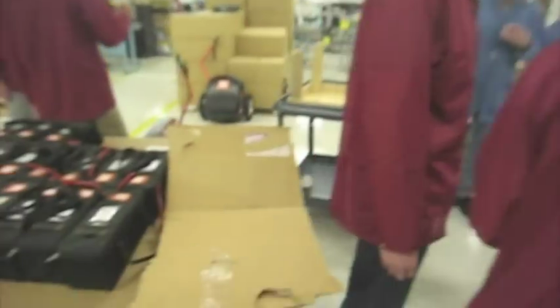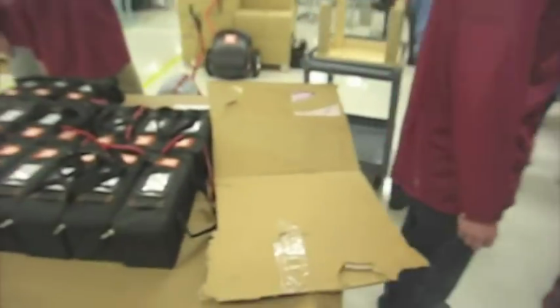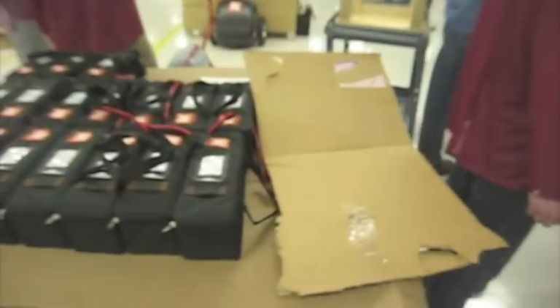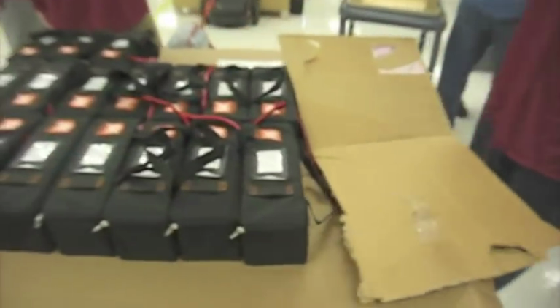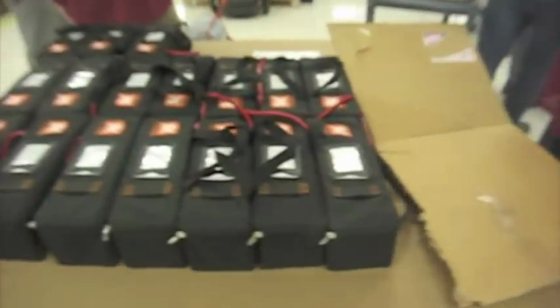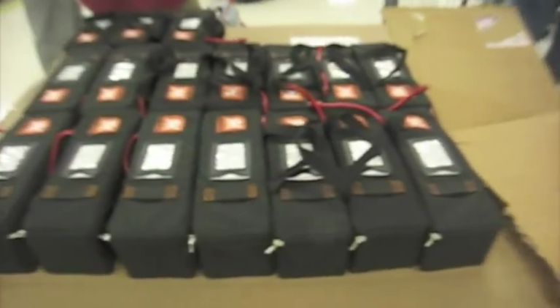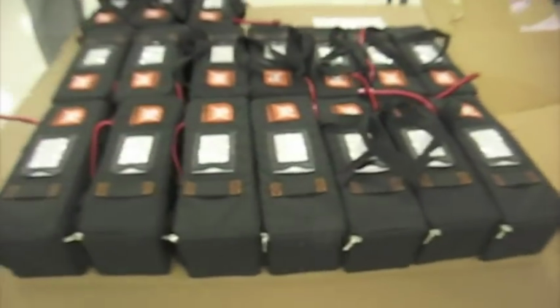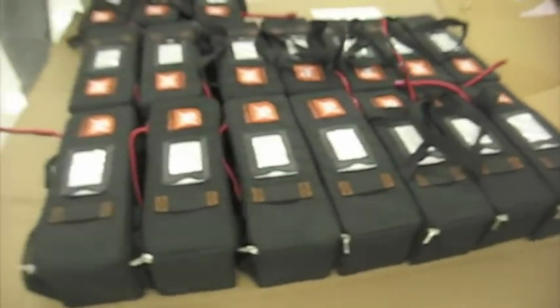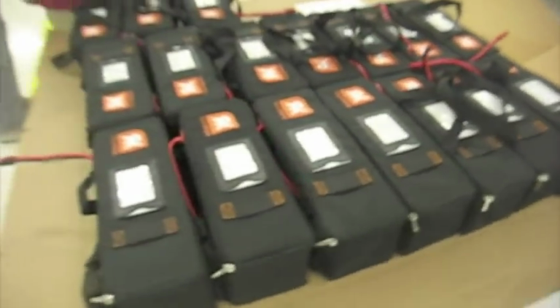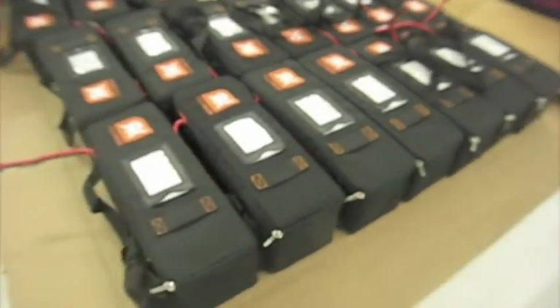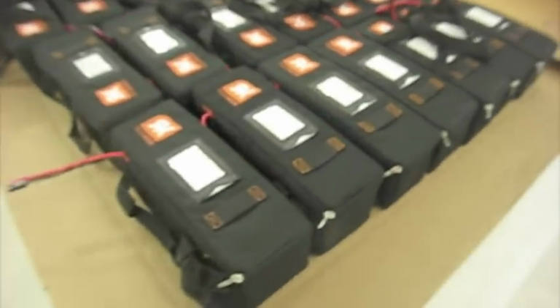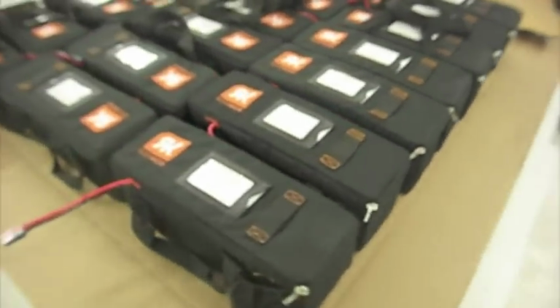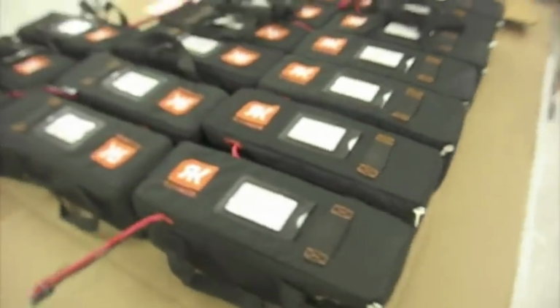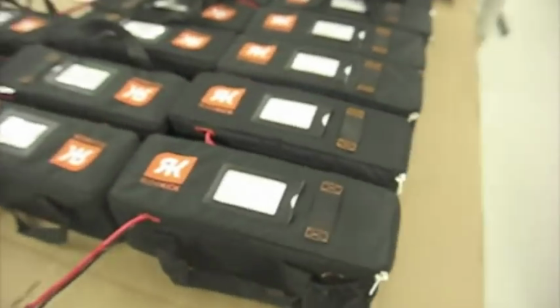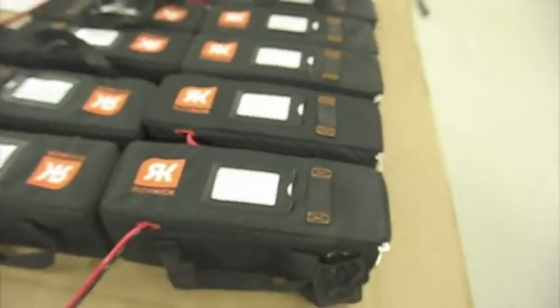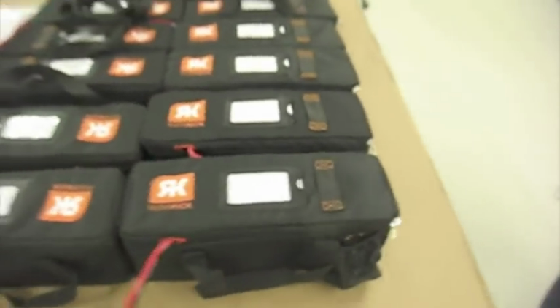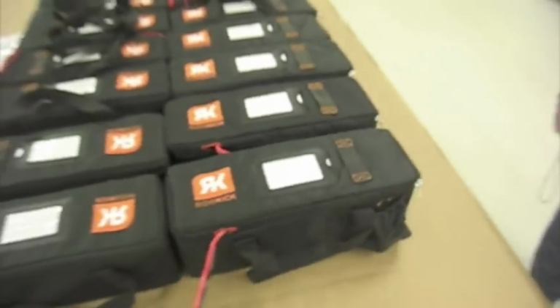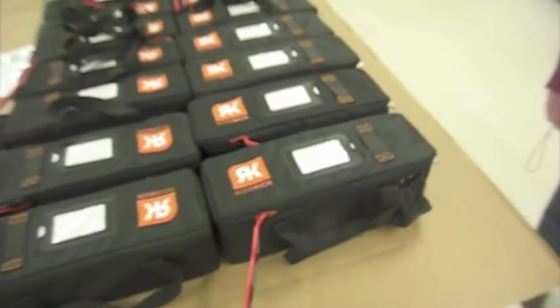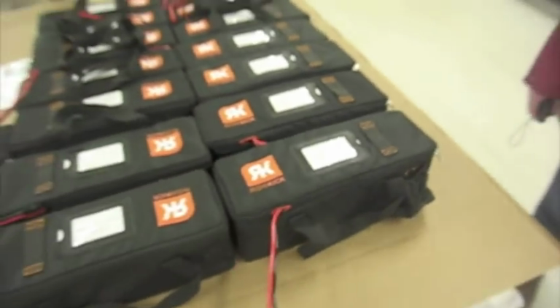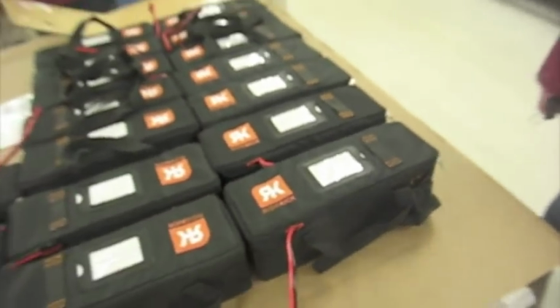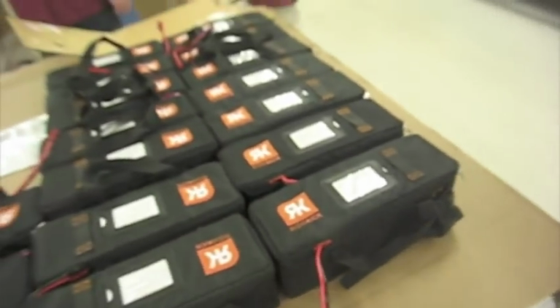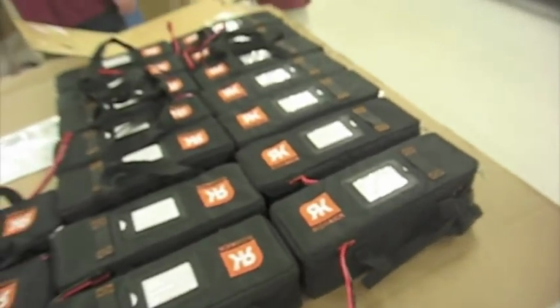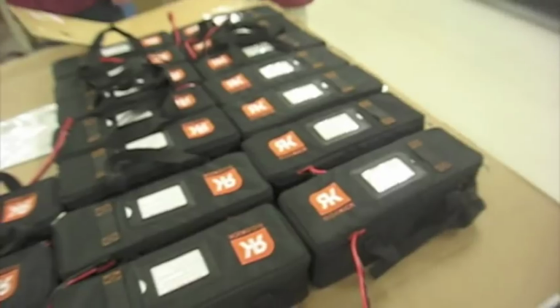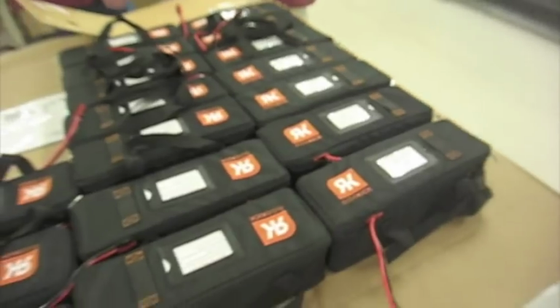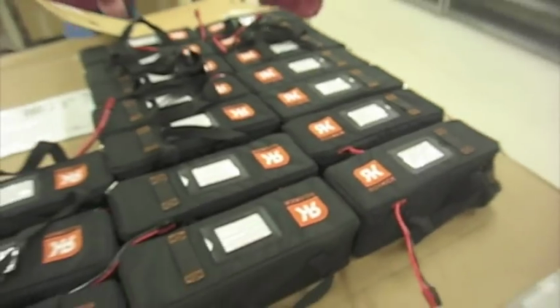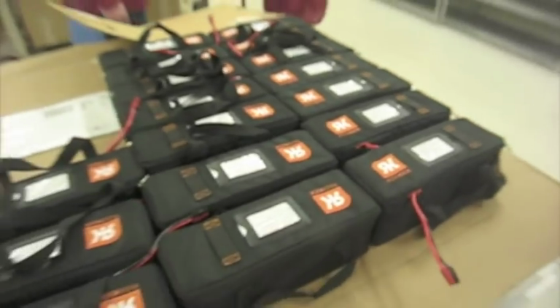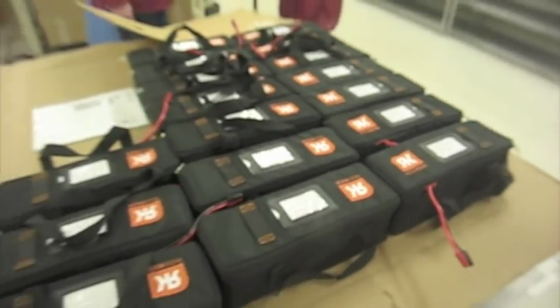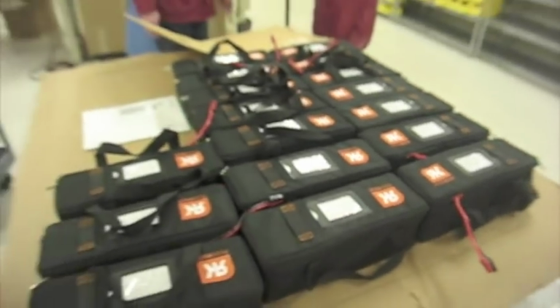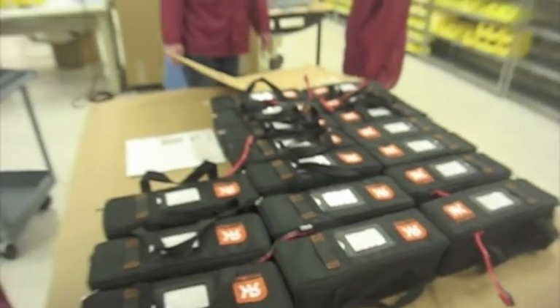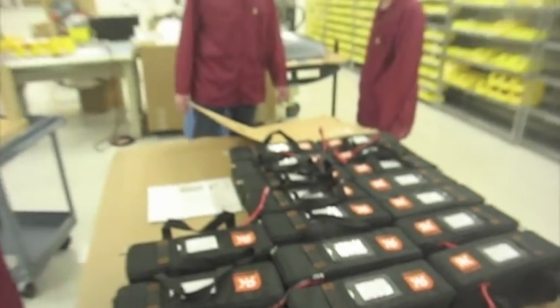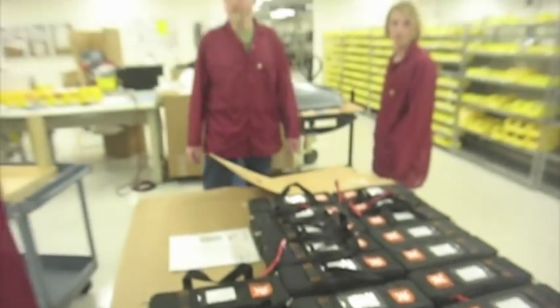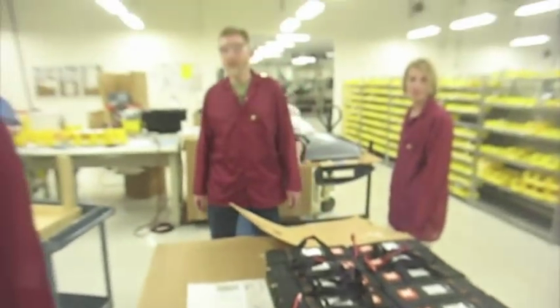These are the battery packs, and you guys sell these extra, right? They are going to be an accessory.